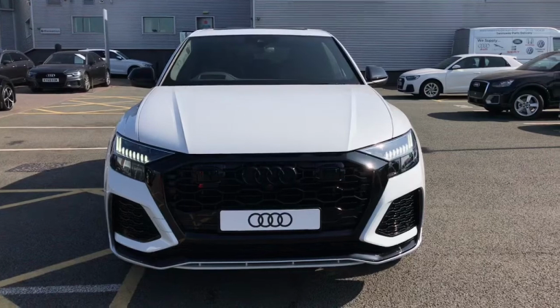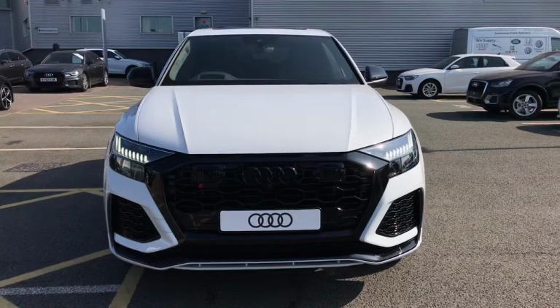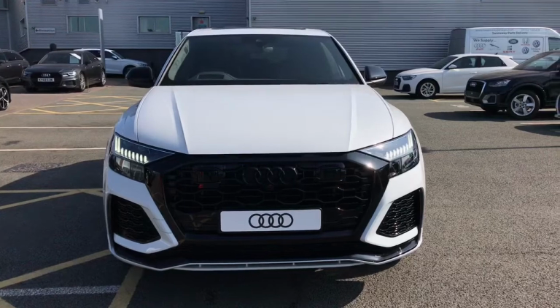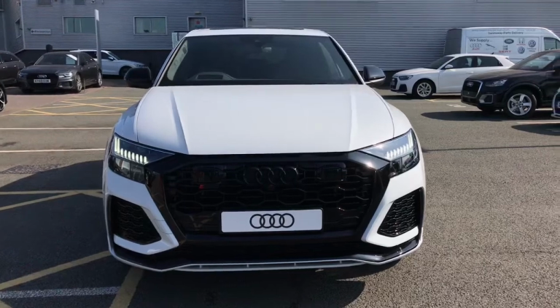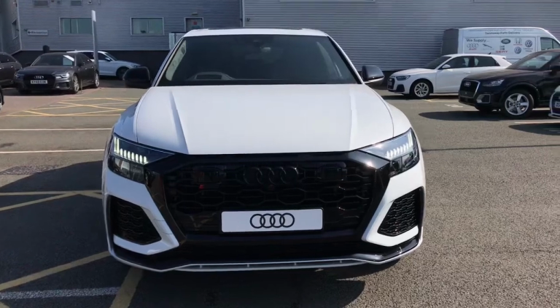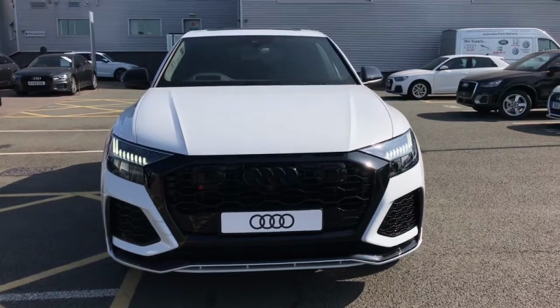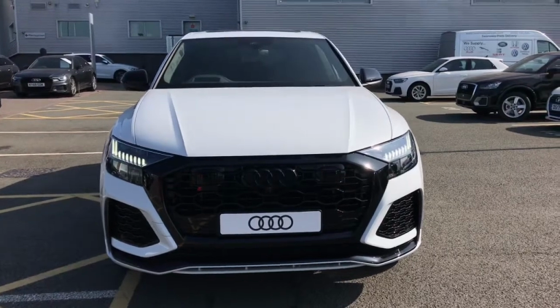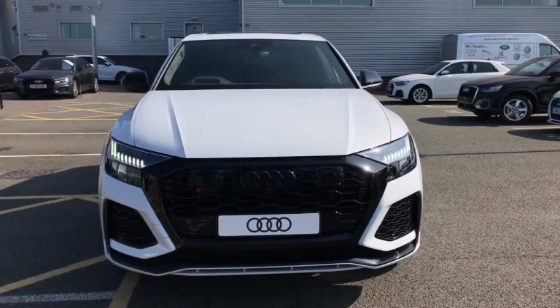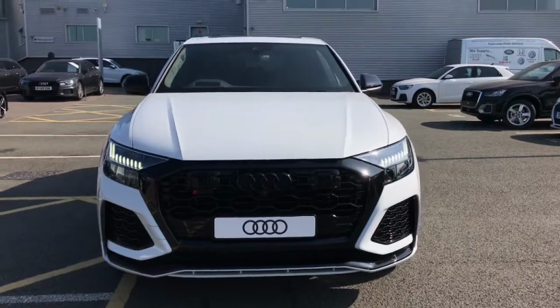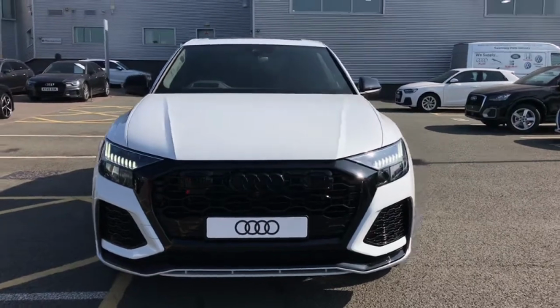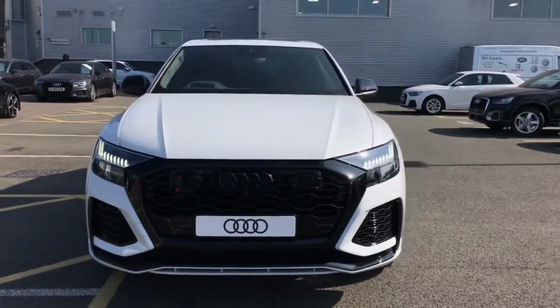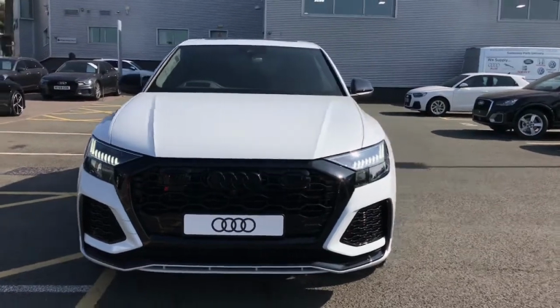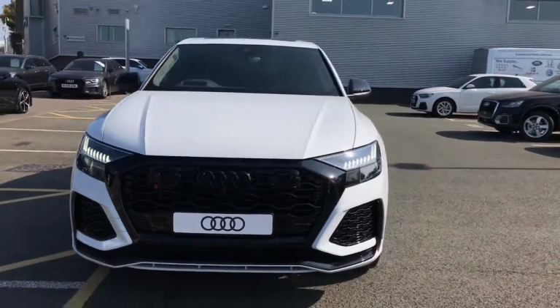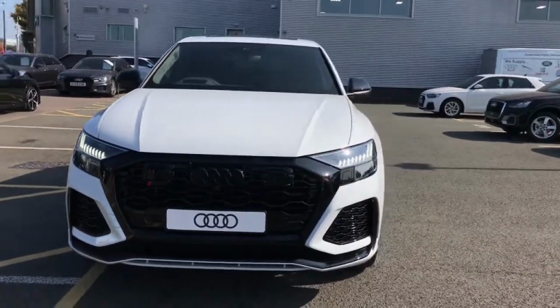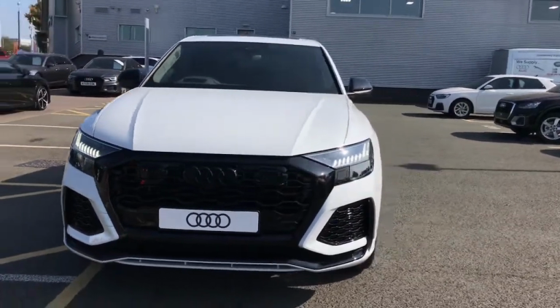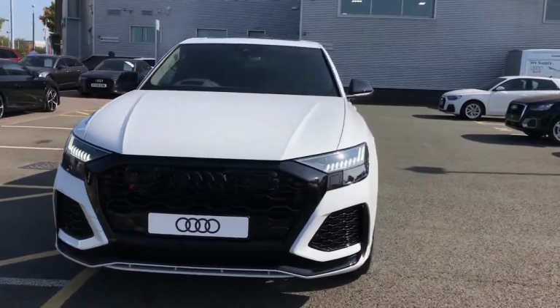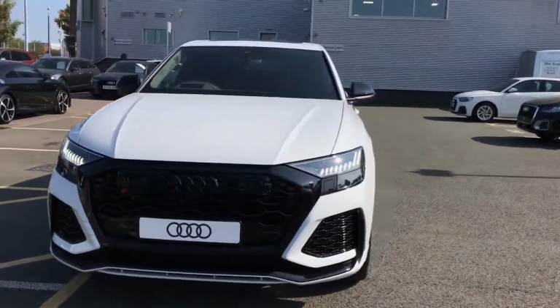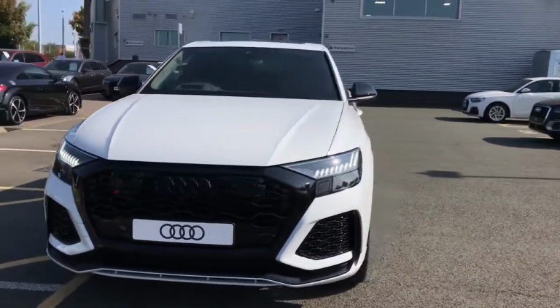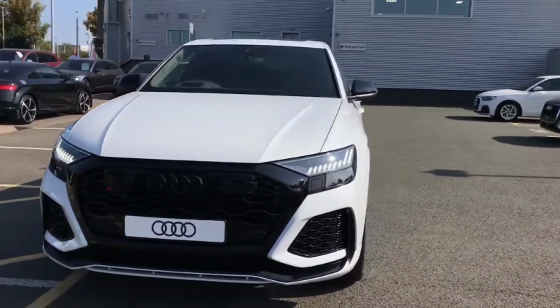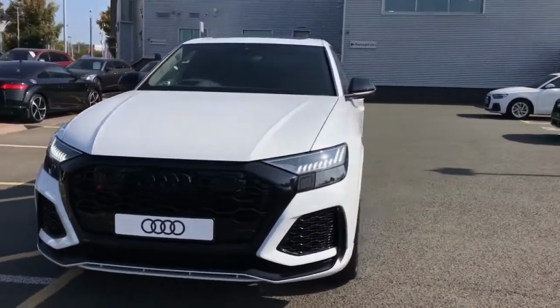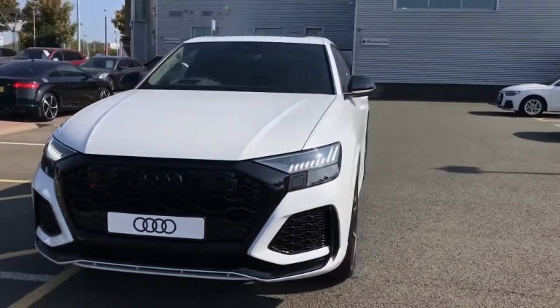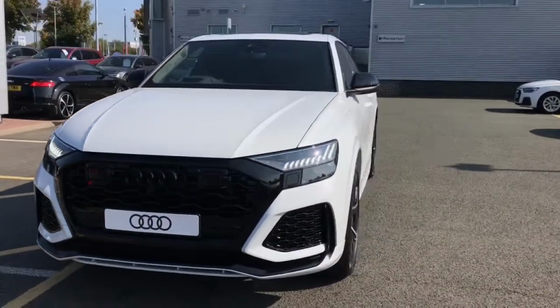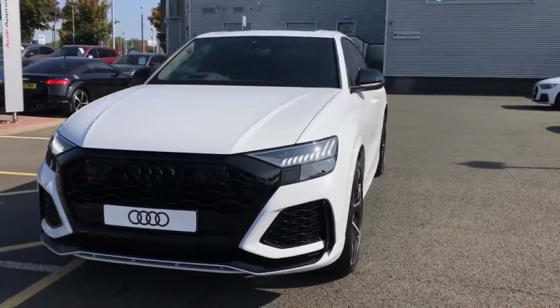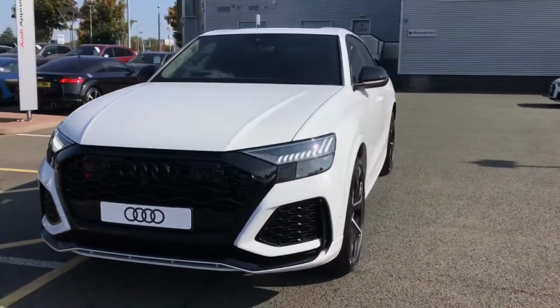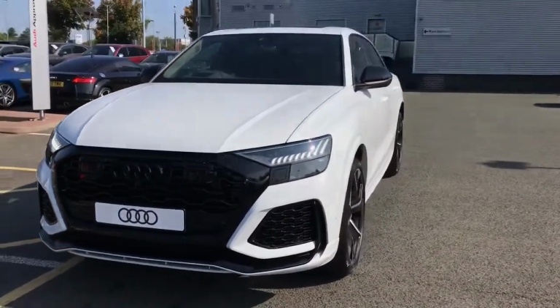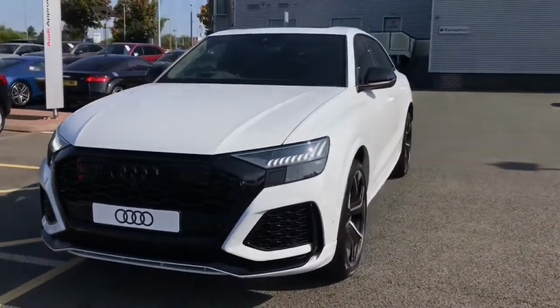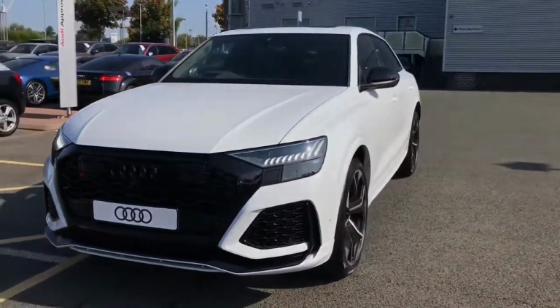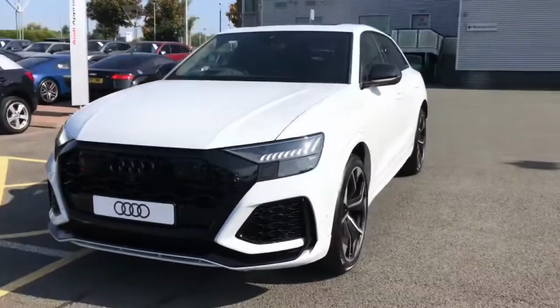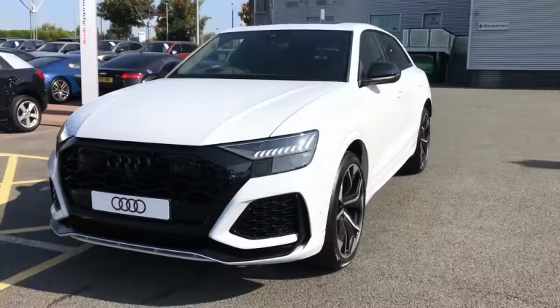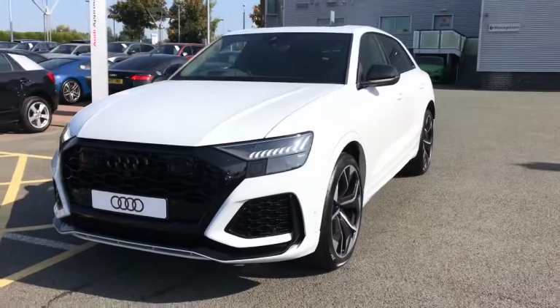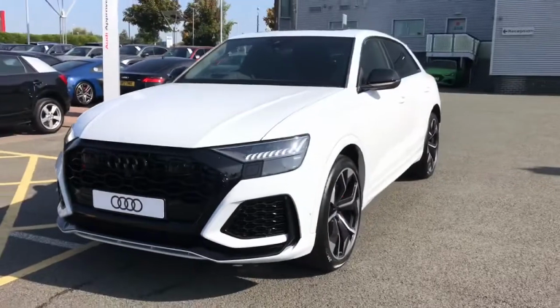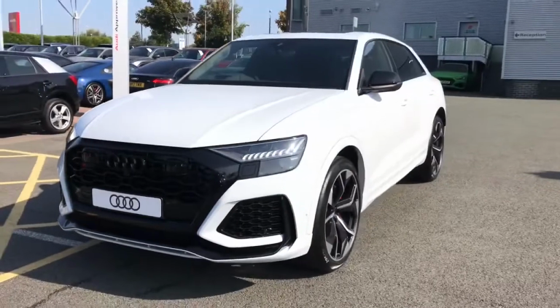Hello and welcome to Stoke Audi. Here we have a brand new Audi RS Q8 Vorsprung.